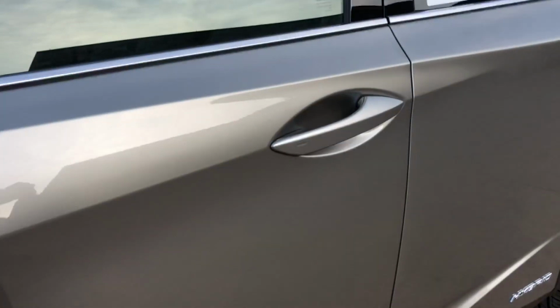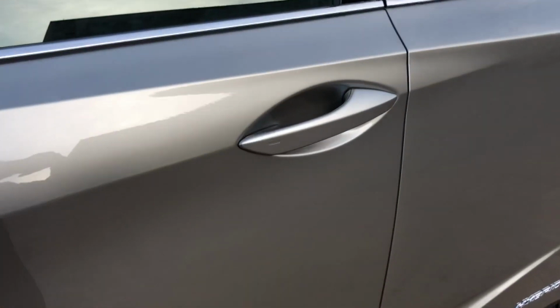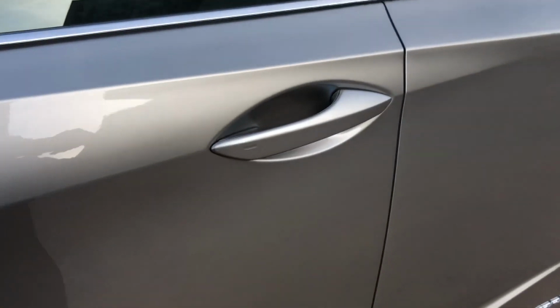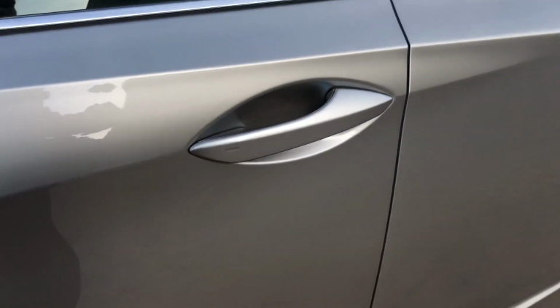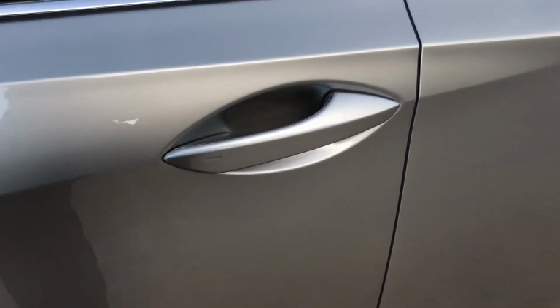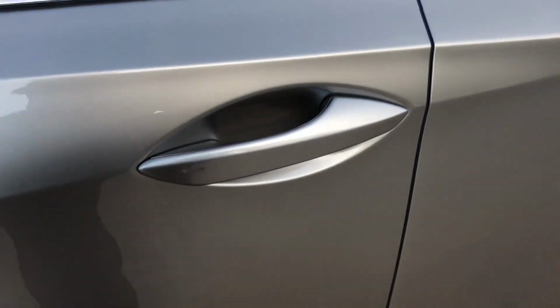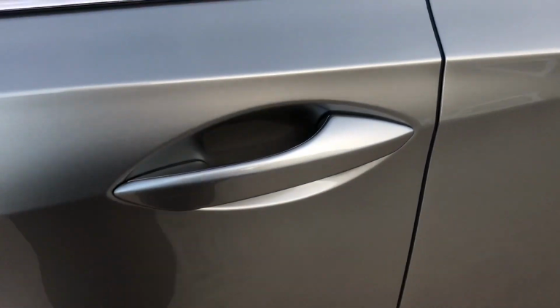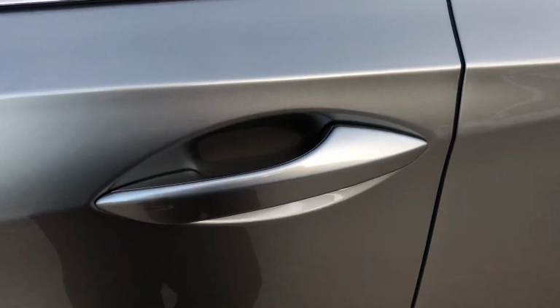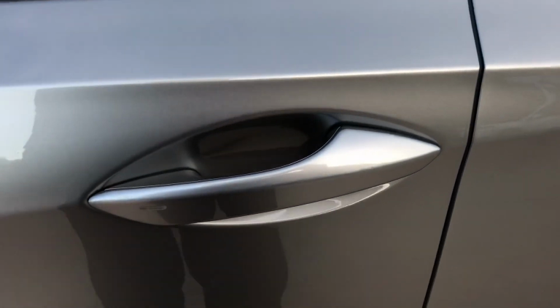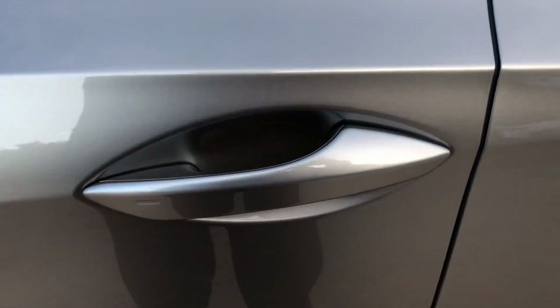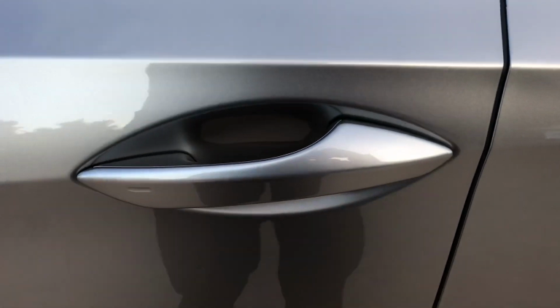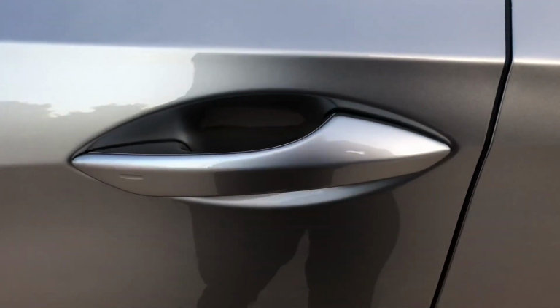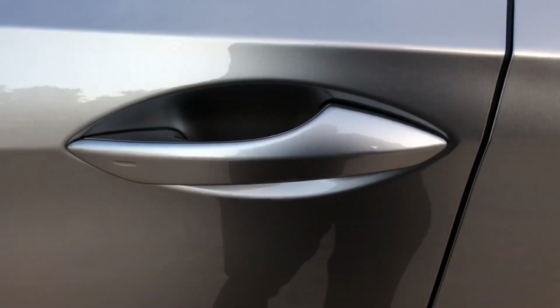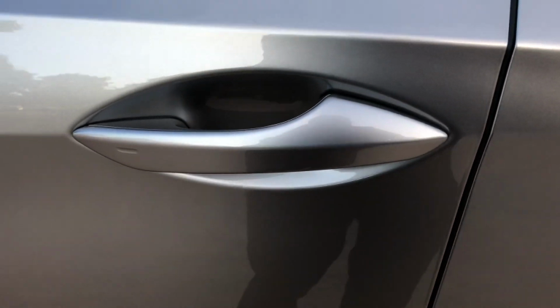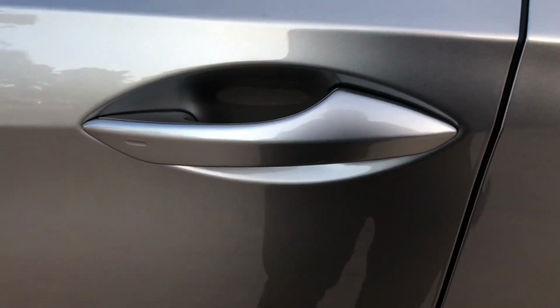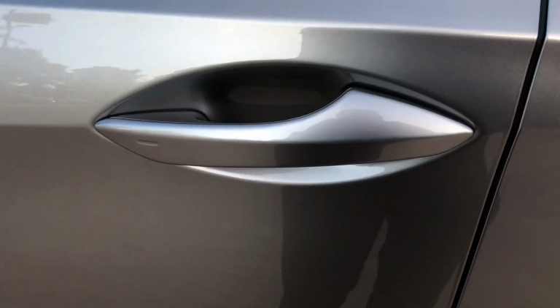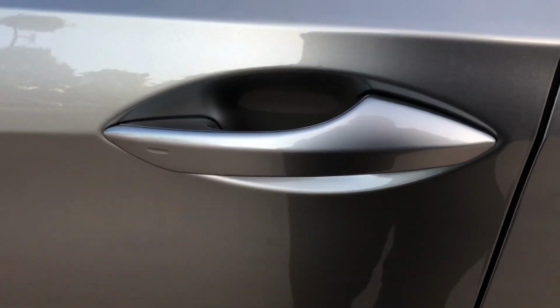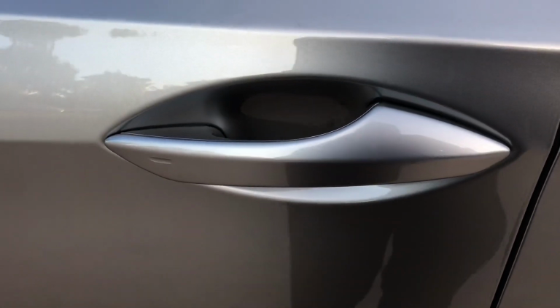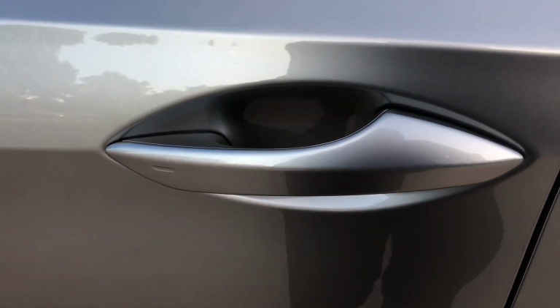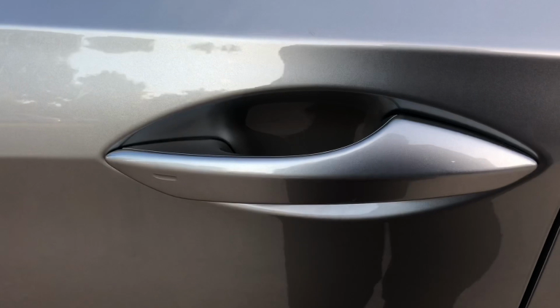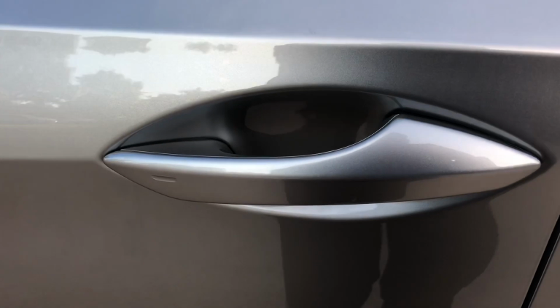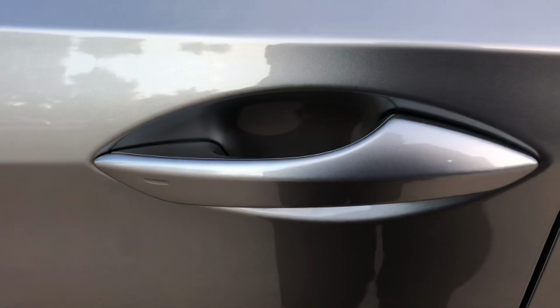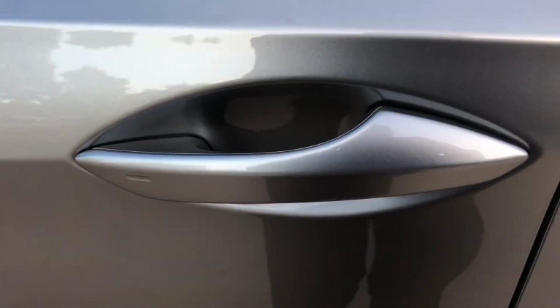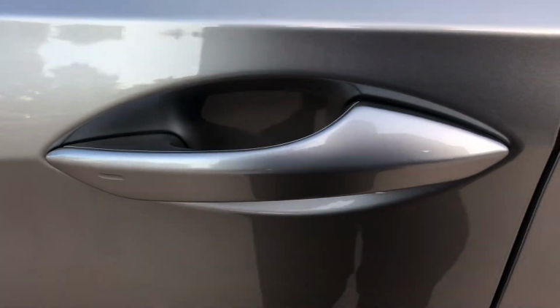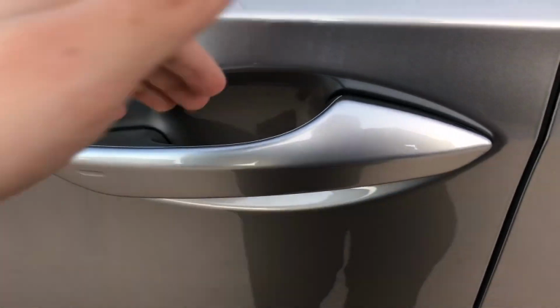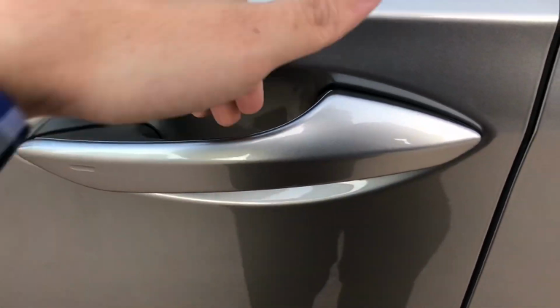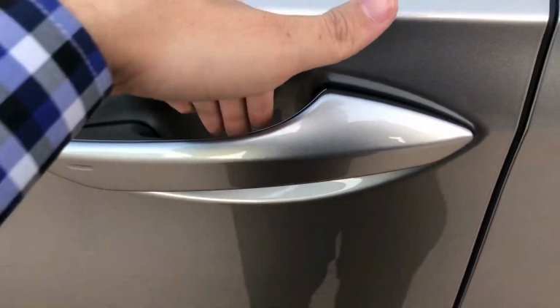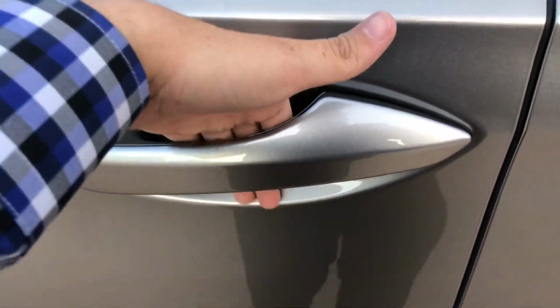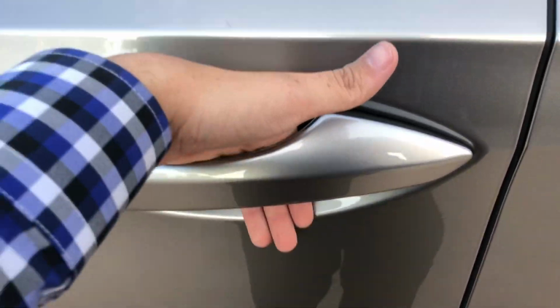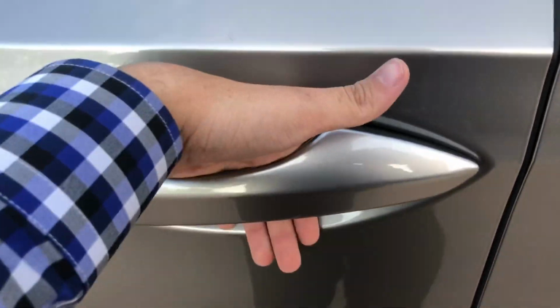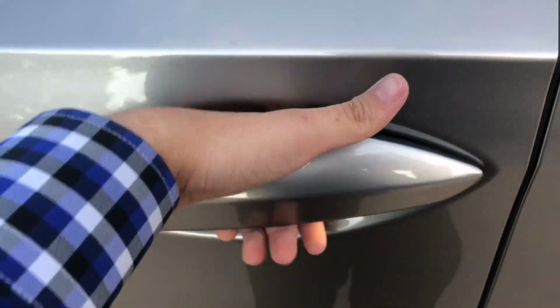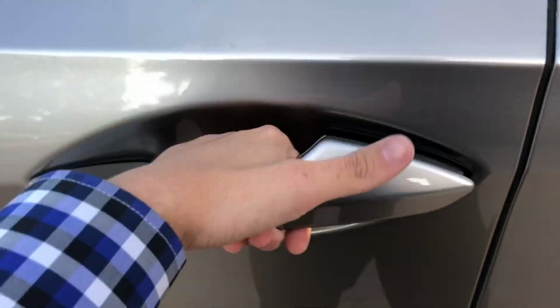This vehicle is equipped with keyless entry, with our key fob so we can go ahead and unlock the vehicle.